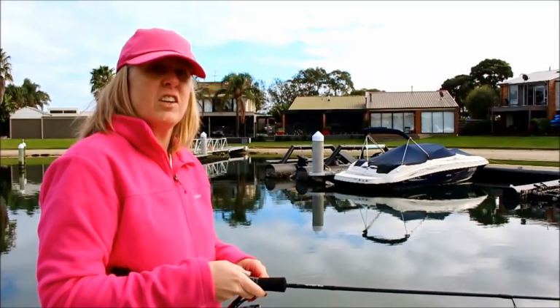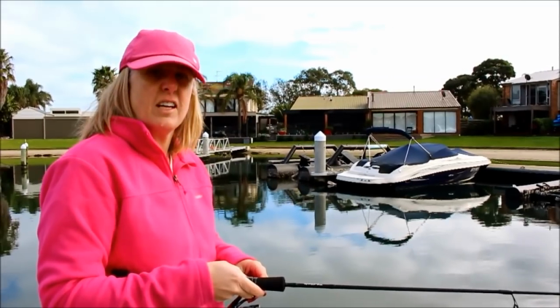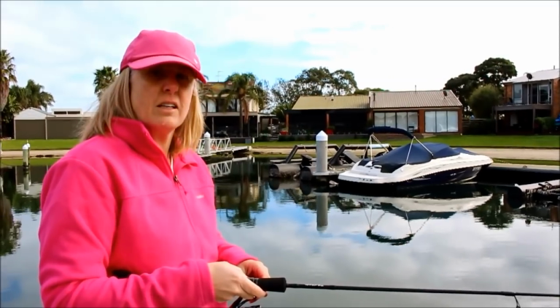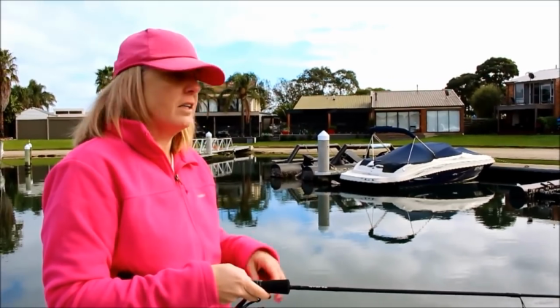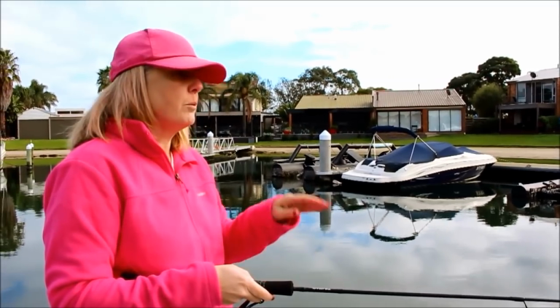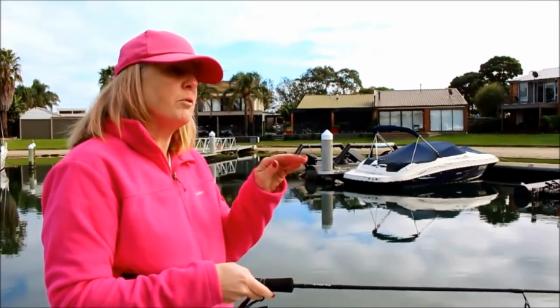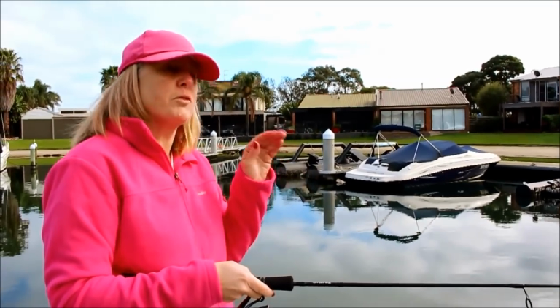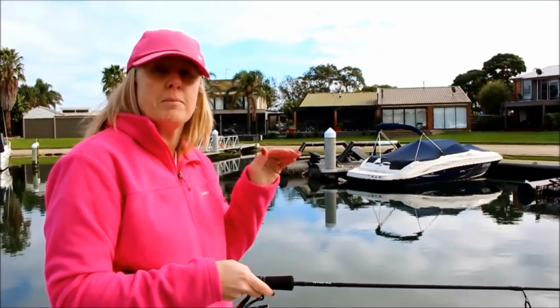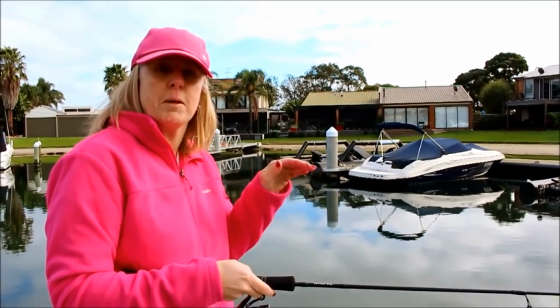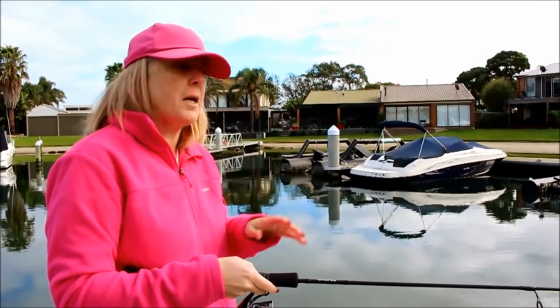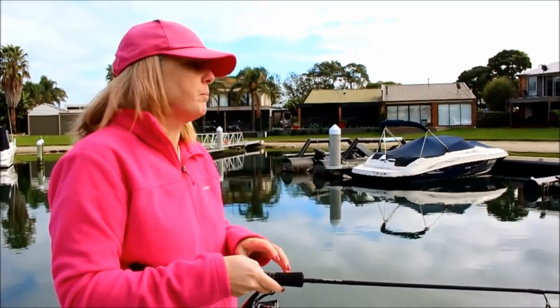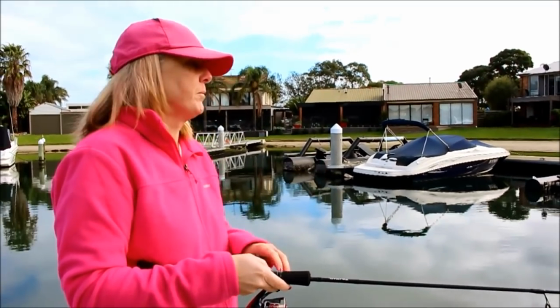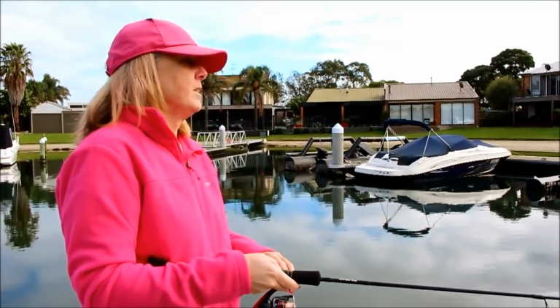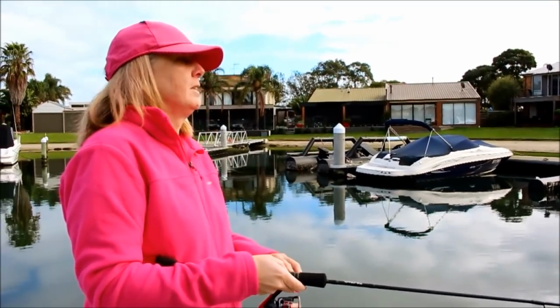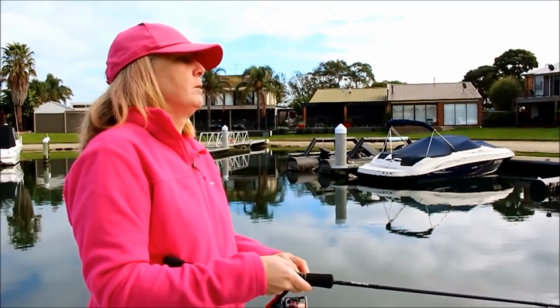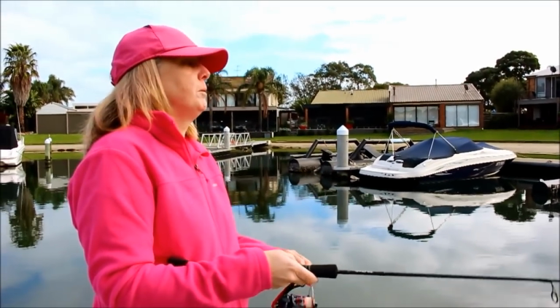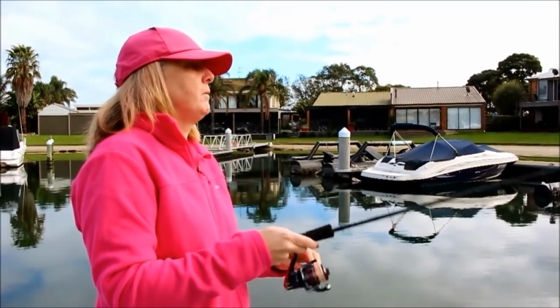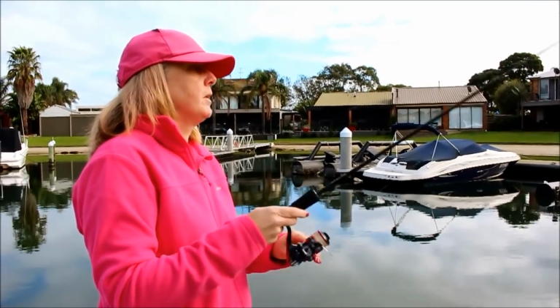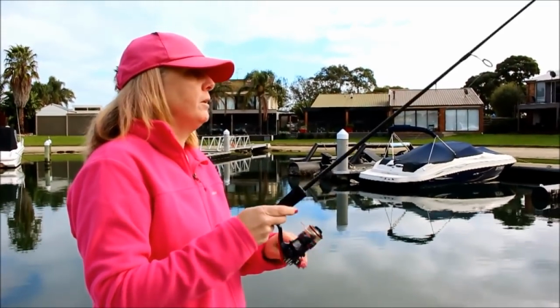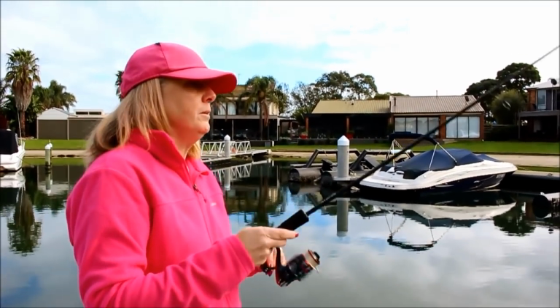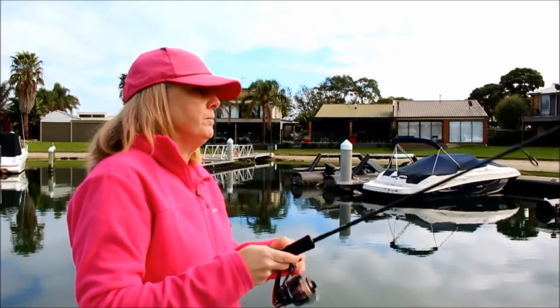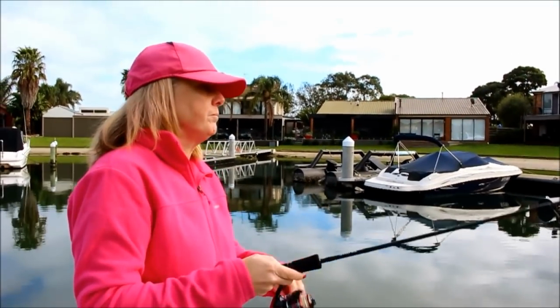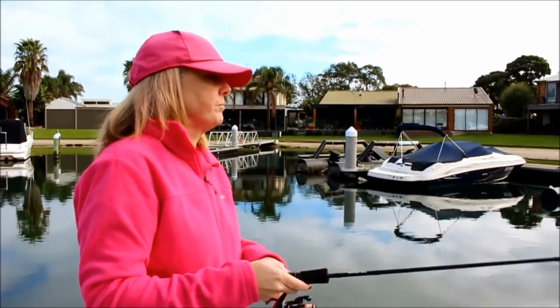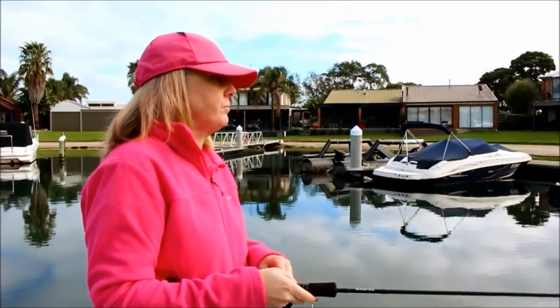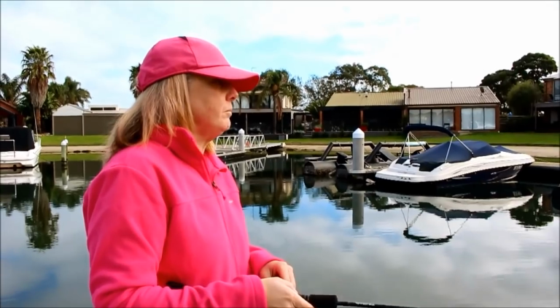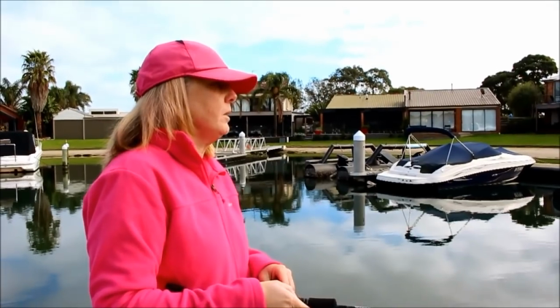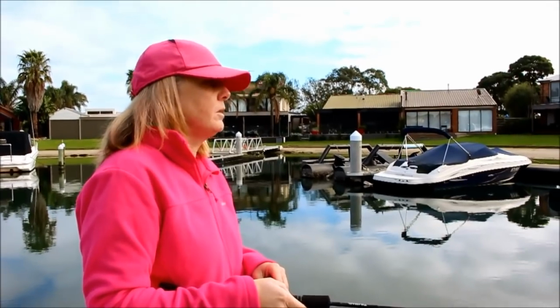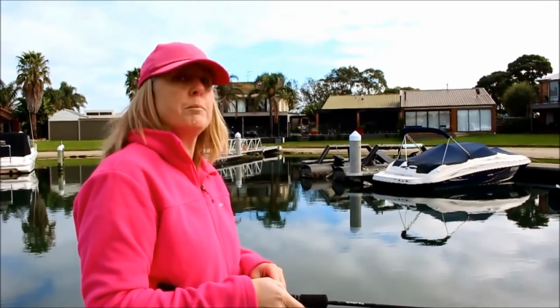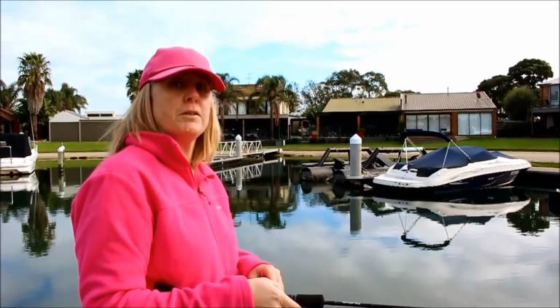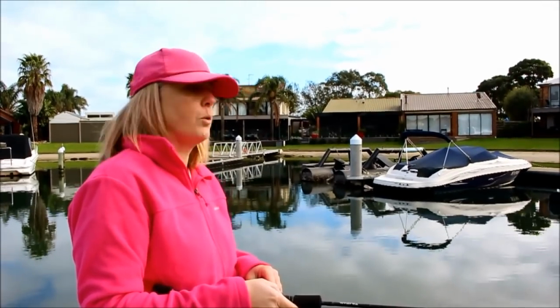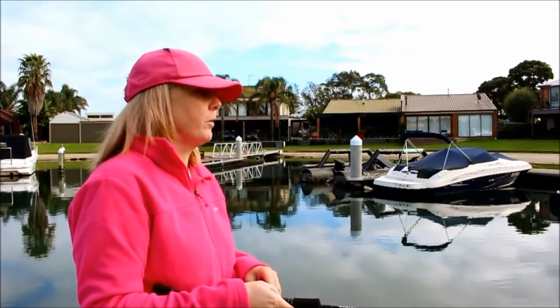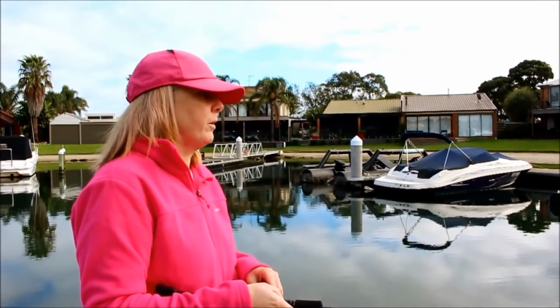Just had a little hit — it was a real tap, tap, tap. Little bream having a go, but didn't manage to hook it though.